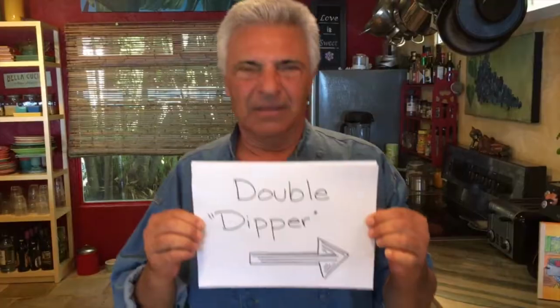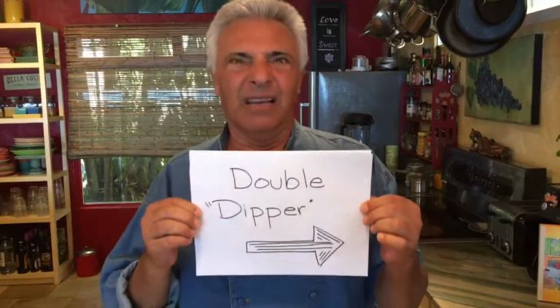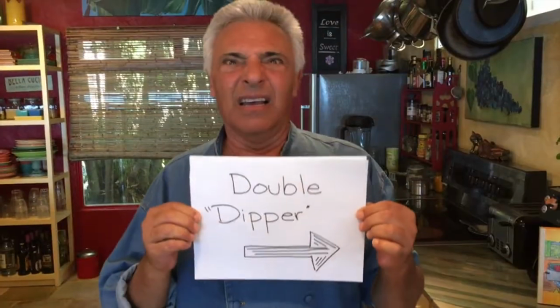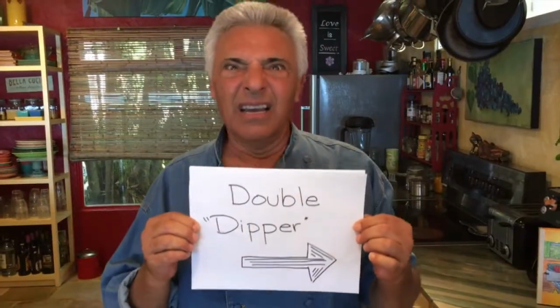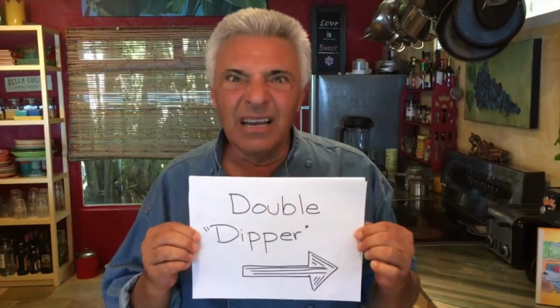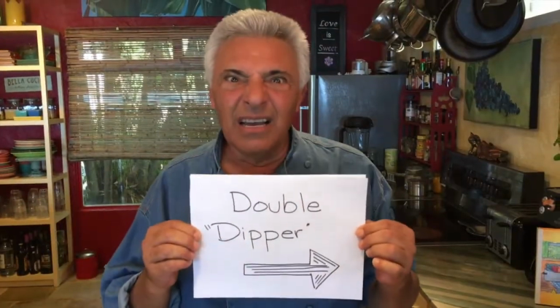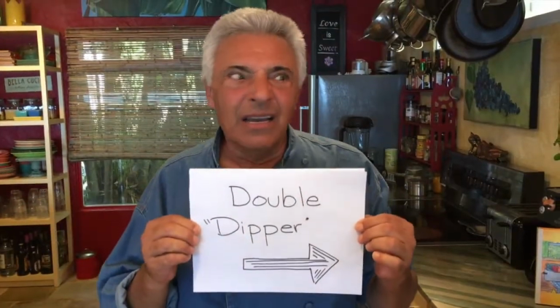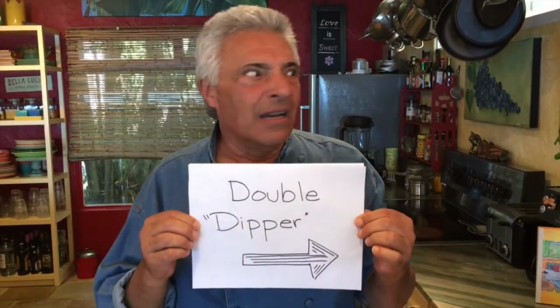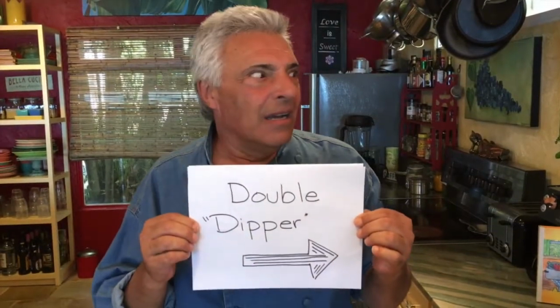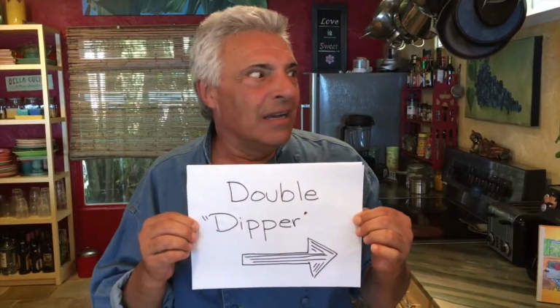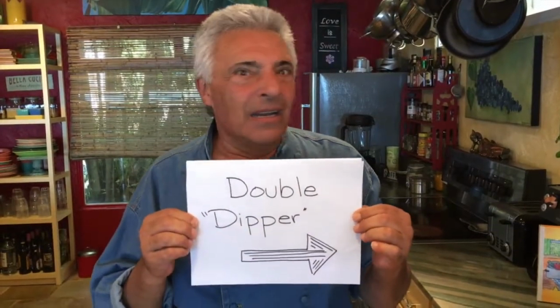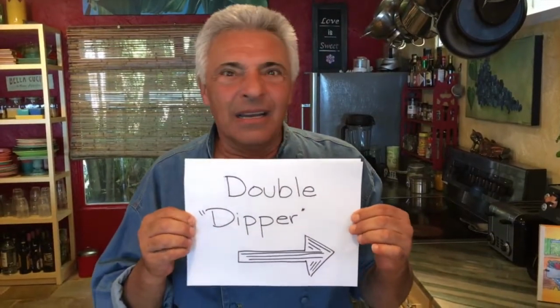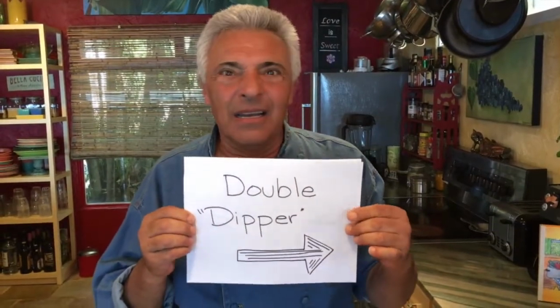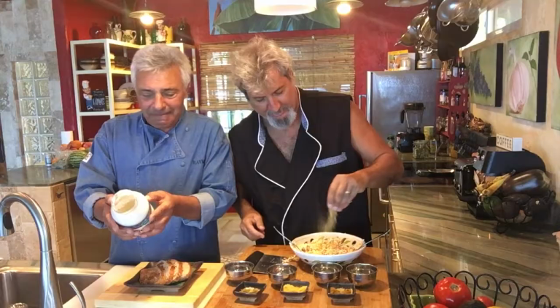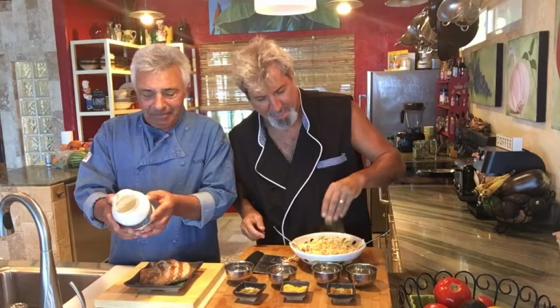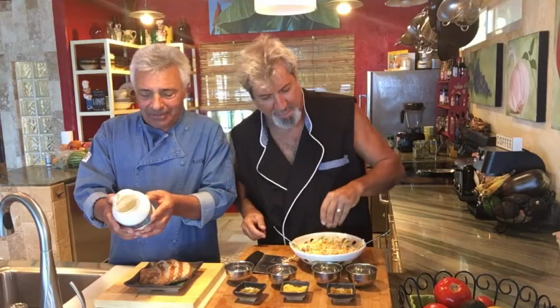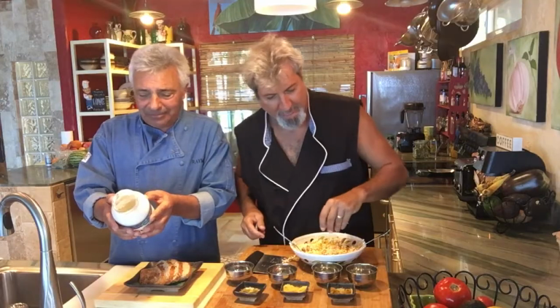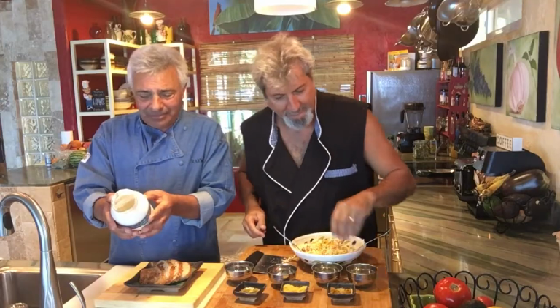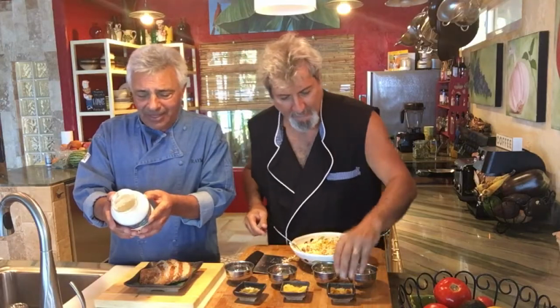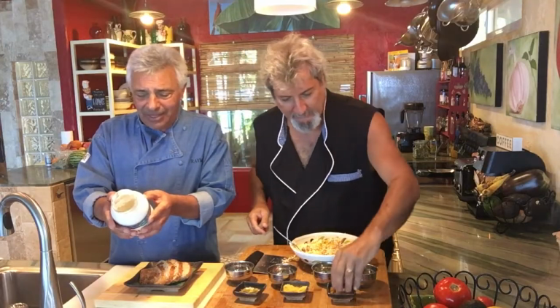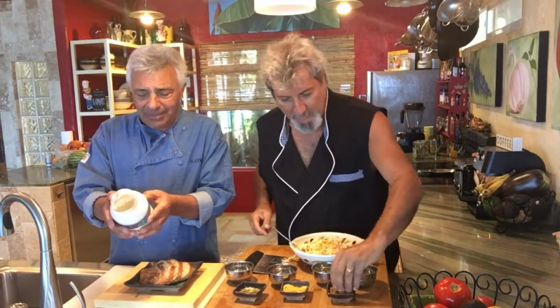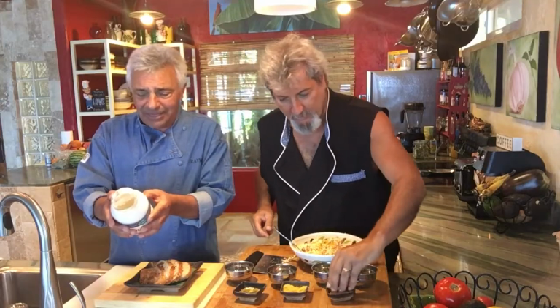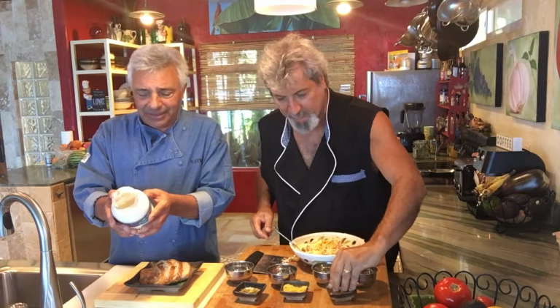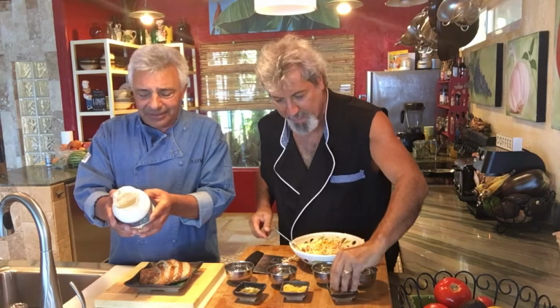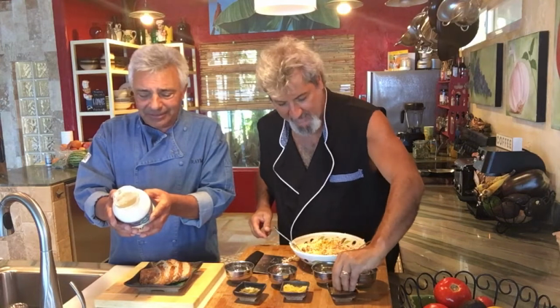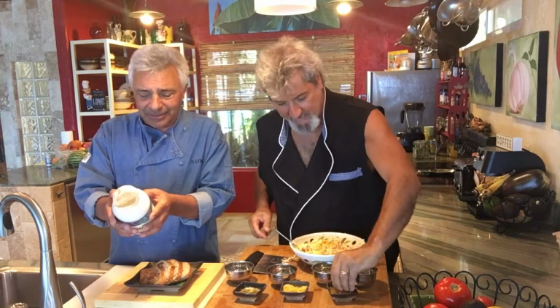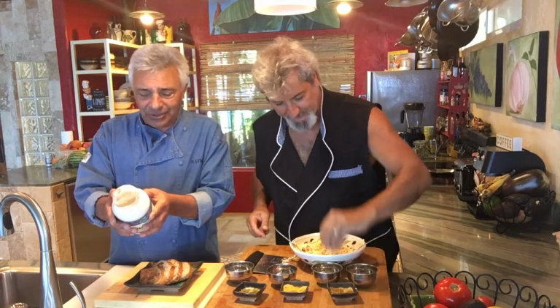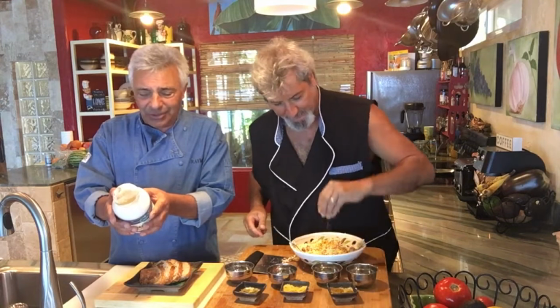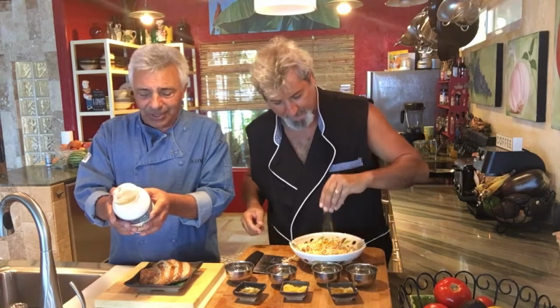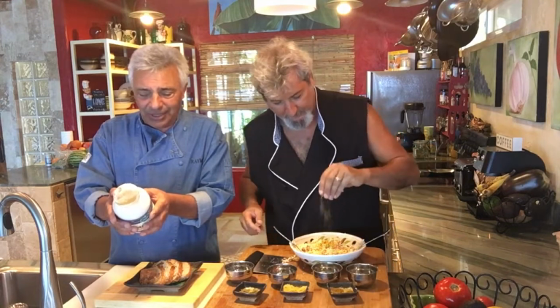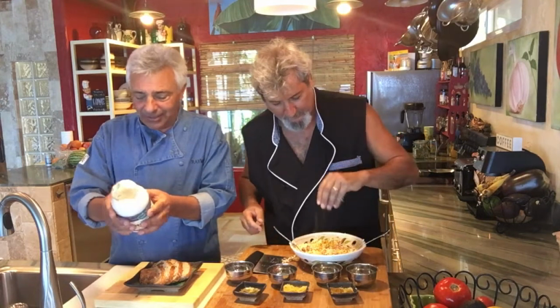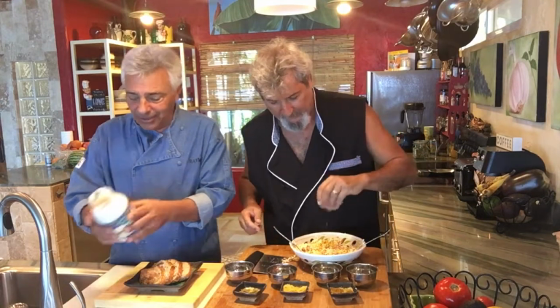Protein, salt, oil — put a little more nutritional yeast, lemon, a little more spike, soy. Good.